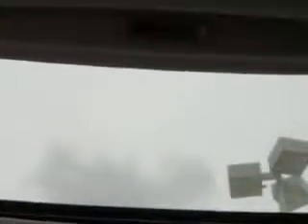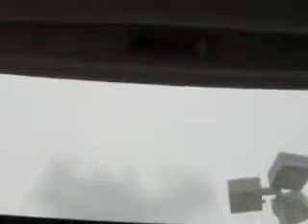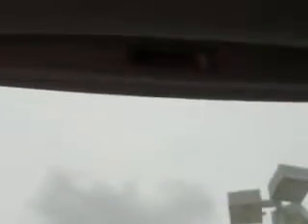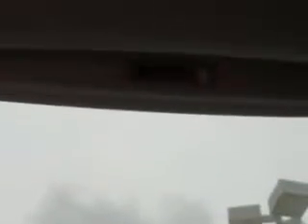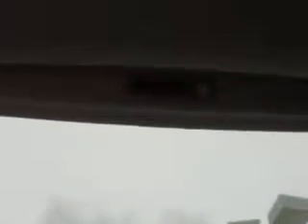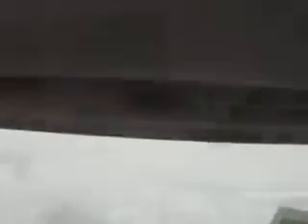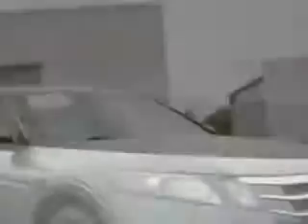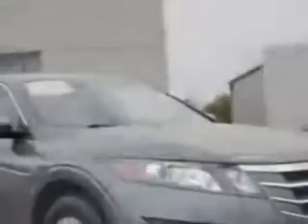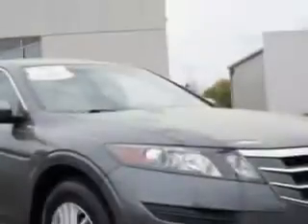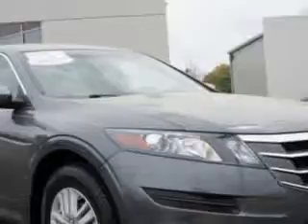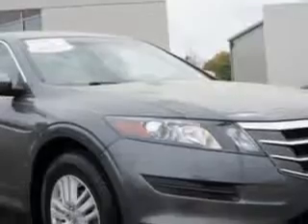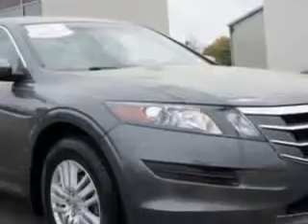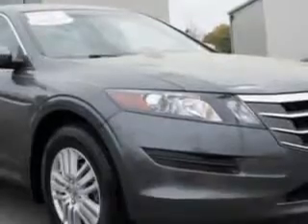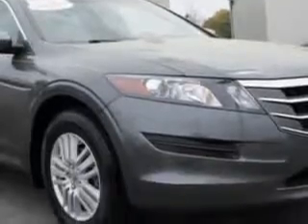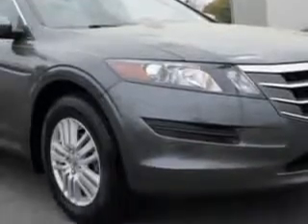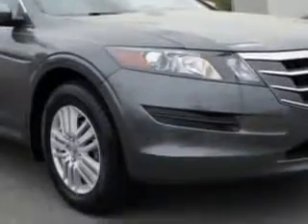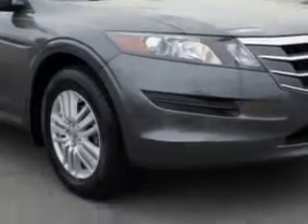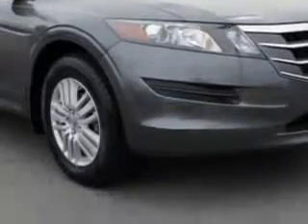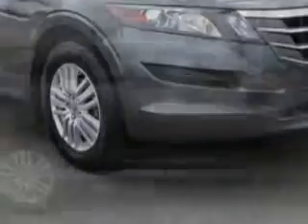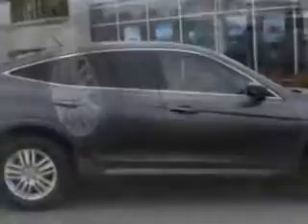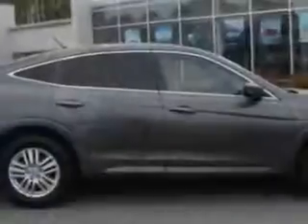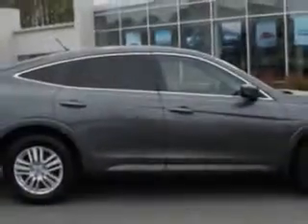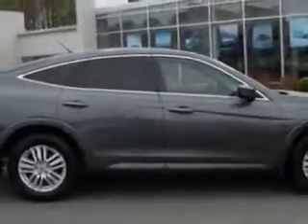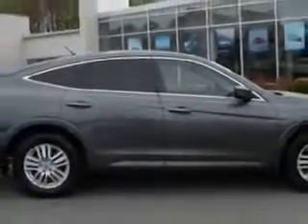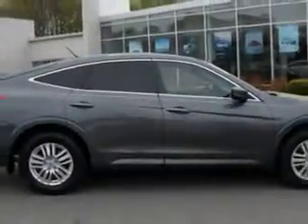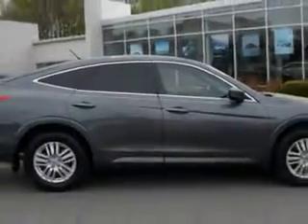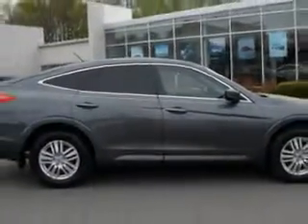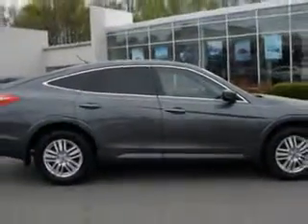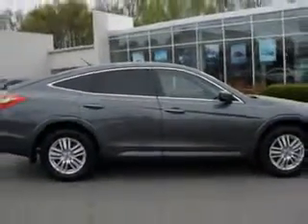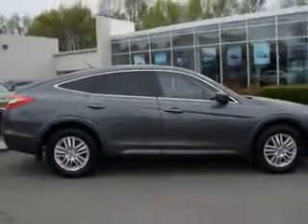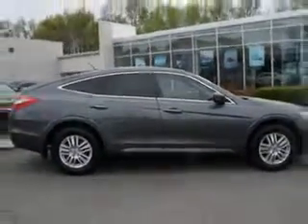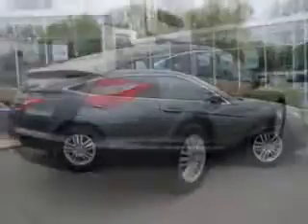Enjoy the drive and have peace of mind in this 2012 Honda Crosstour. See us at Van York Auto Mall today.